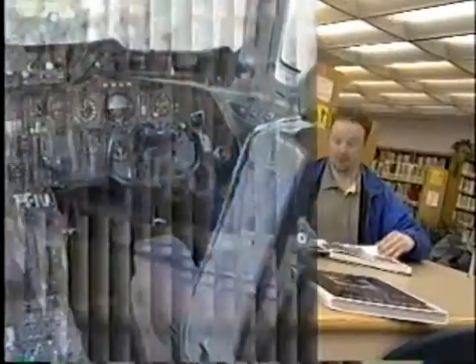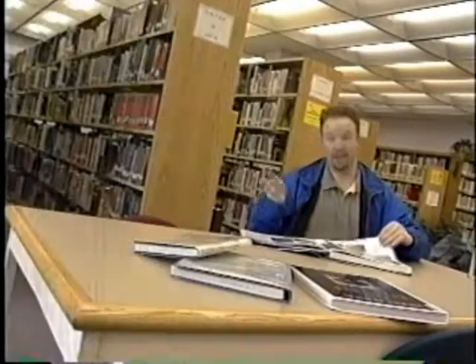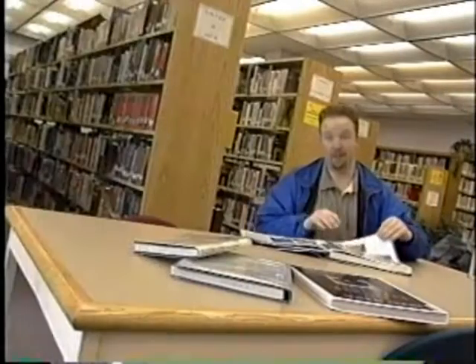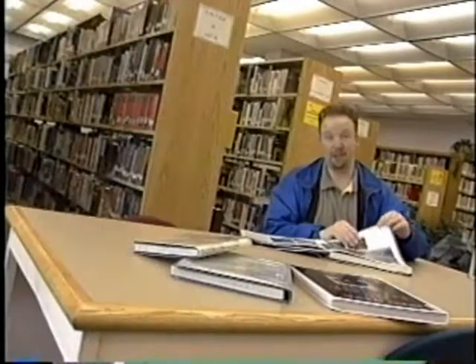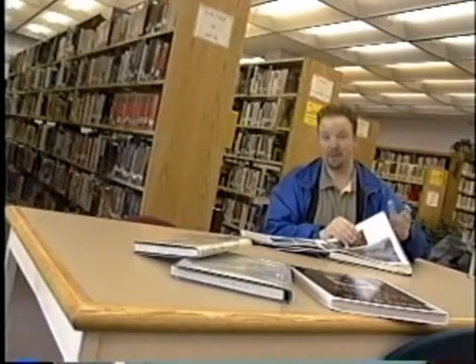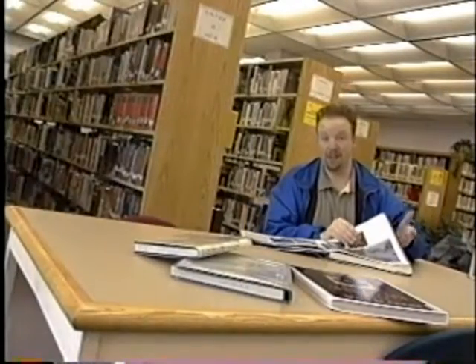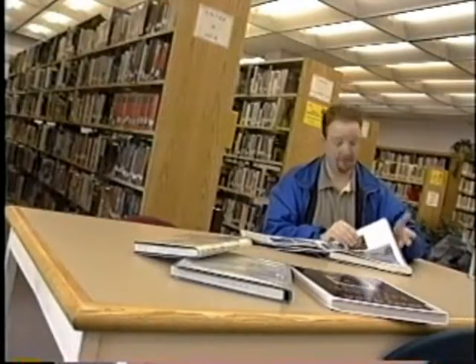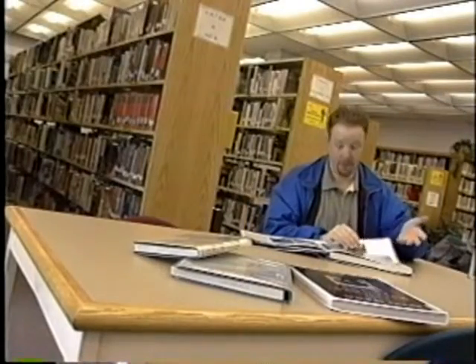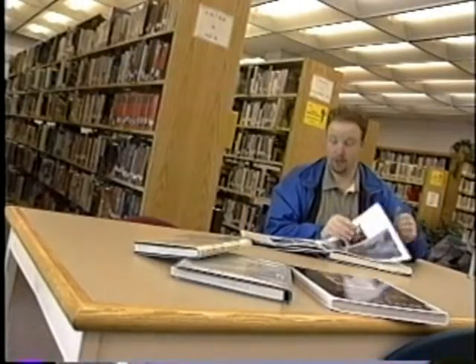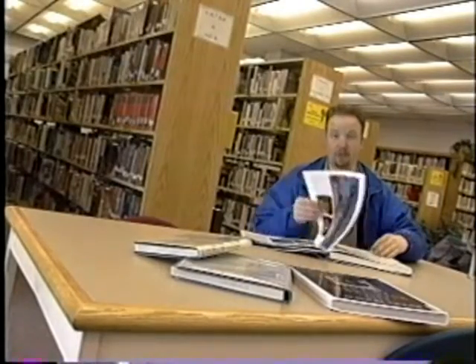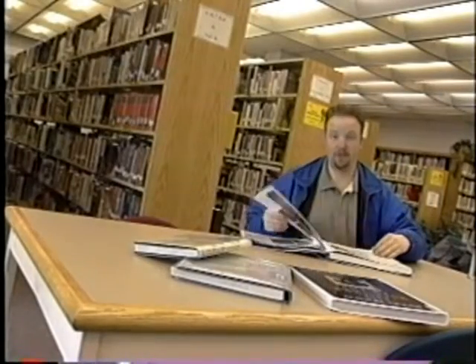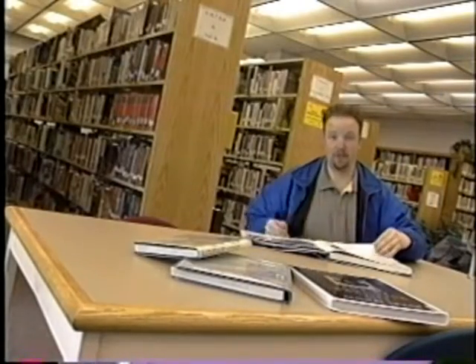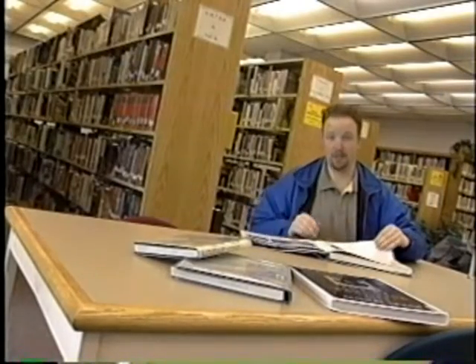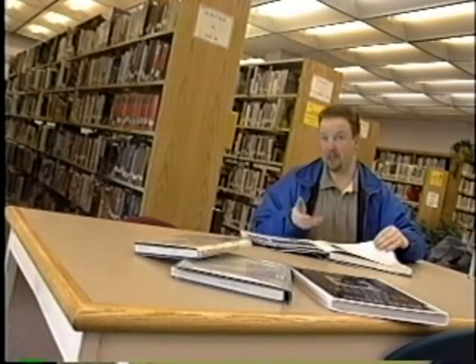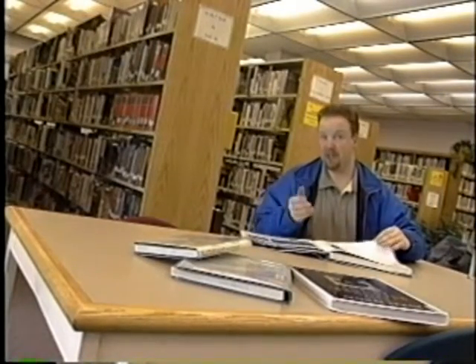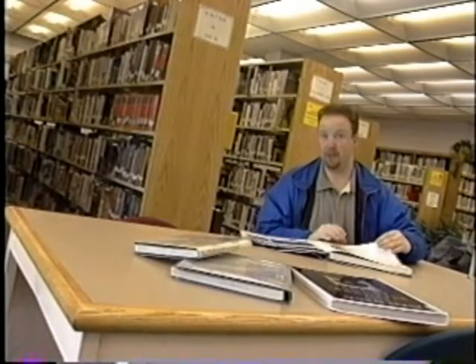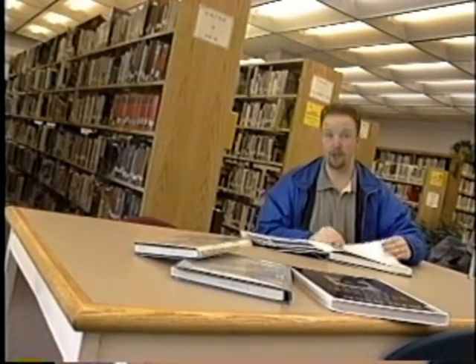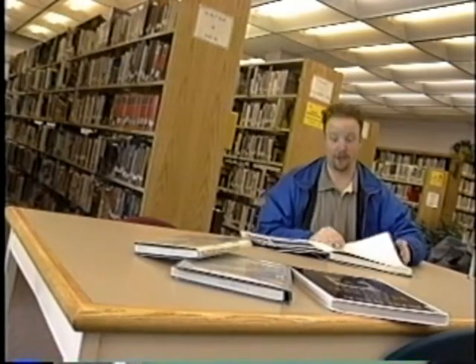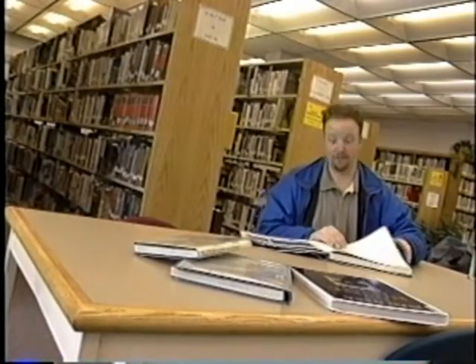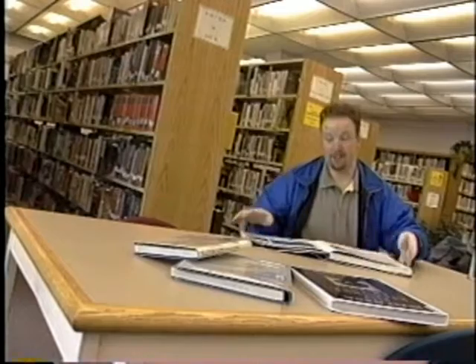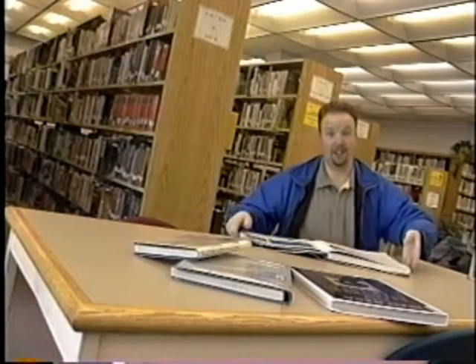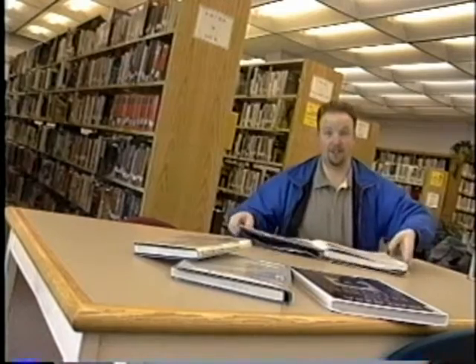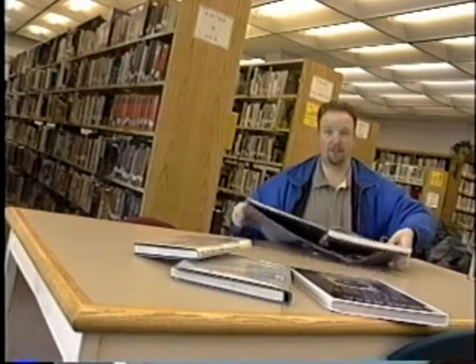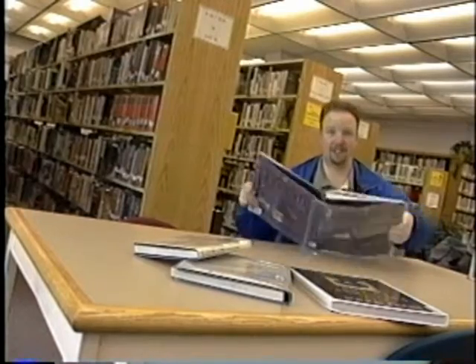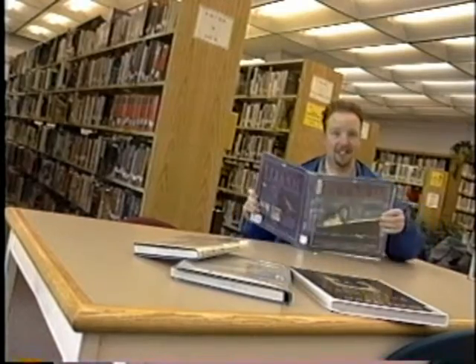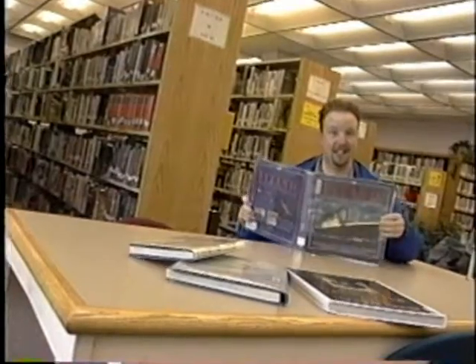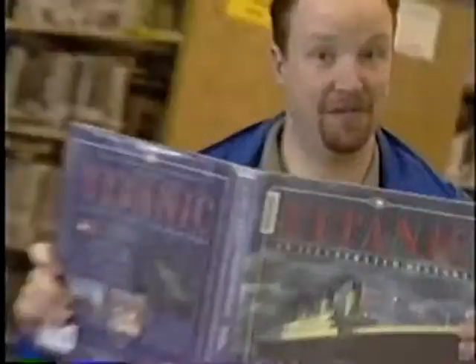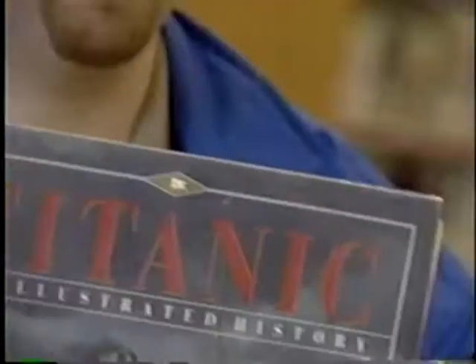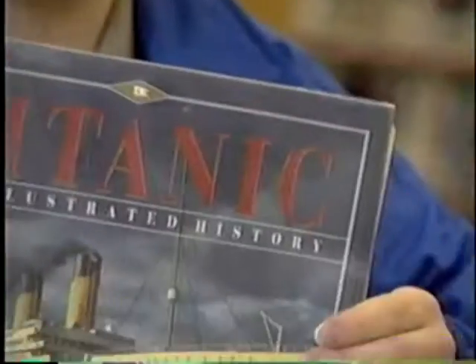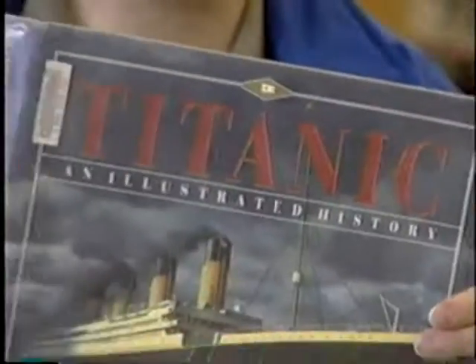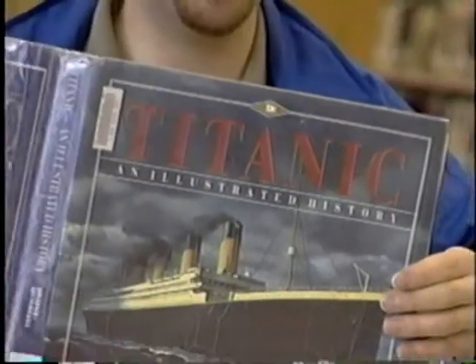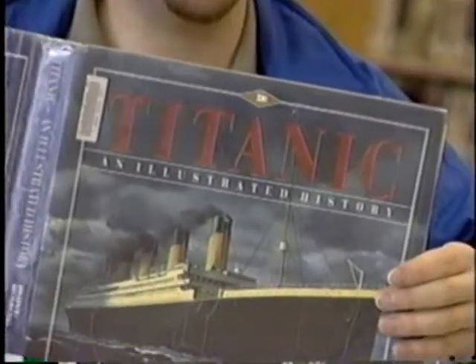Reading can be just for fun or it can be for information. Maybe you're doing a book report. Look what I found — a book on the Titanic. Pretty interesting stuff.